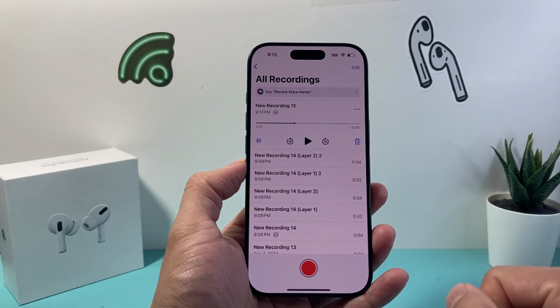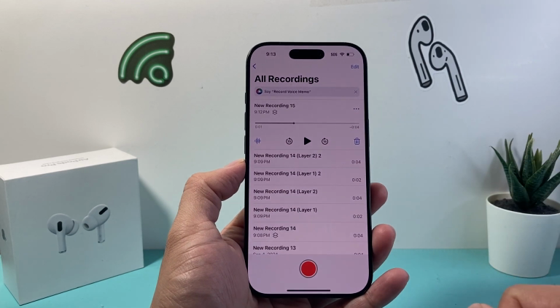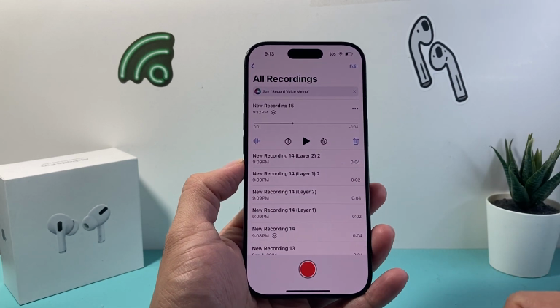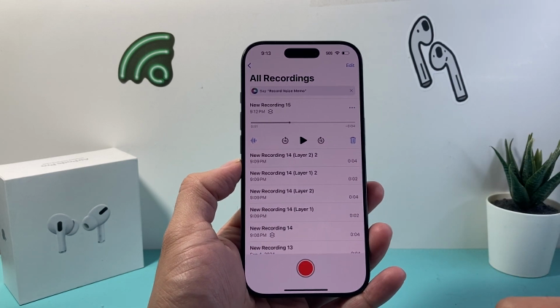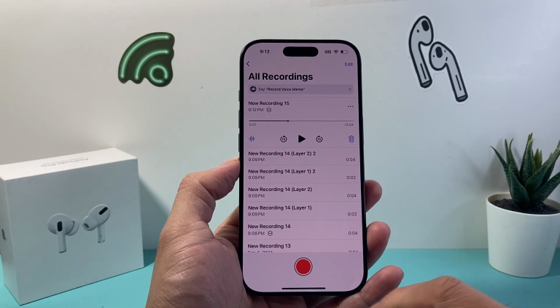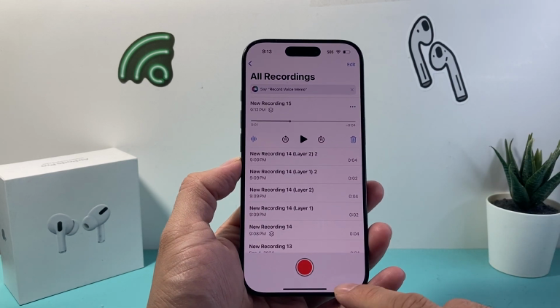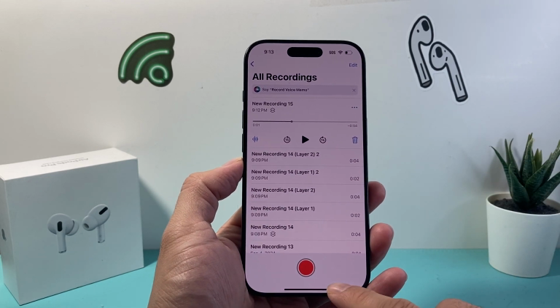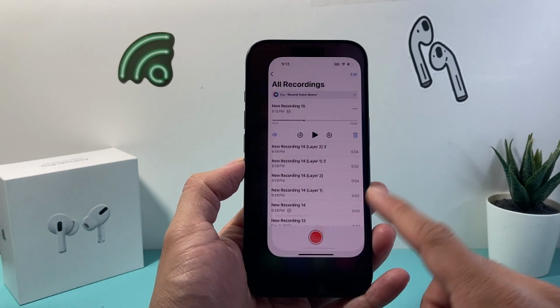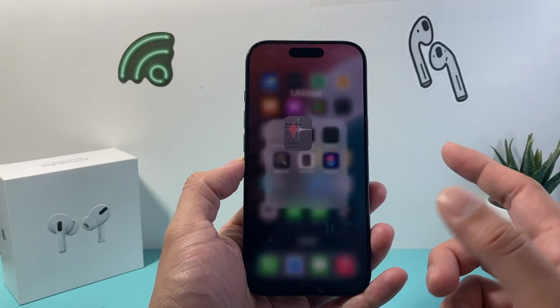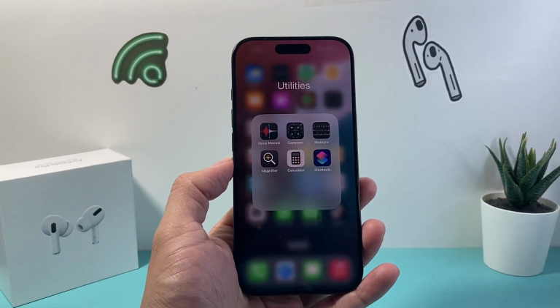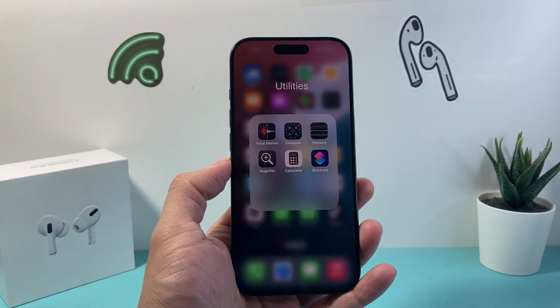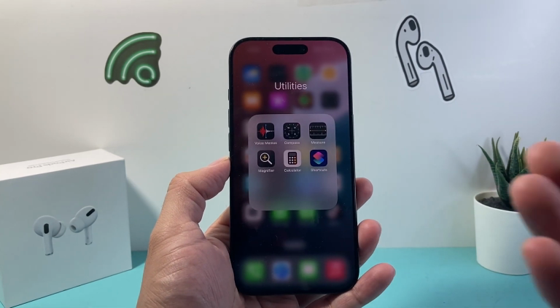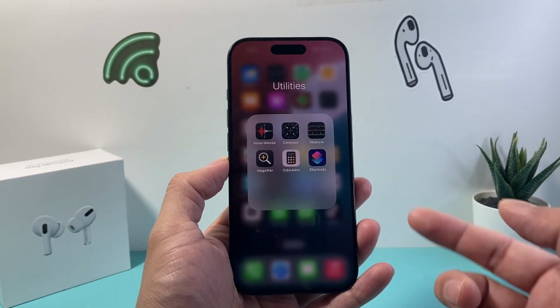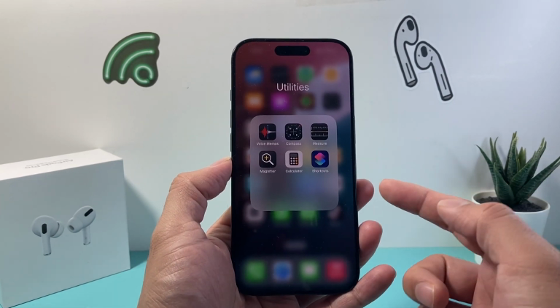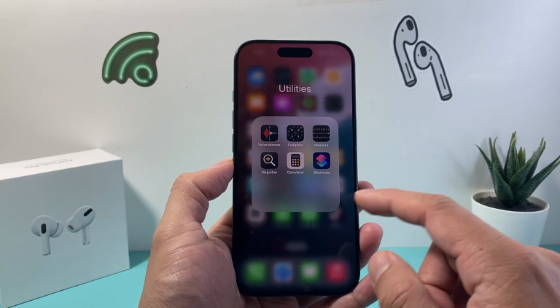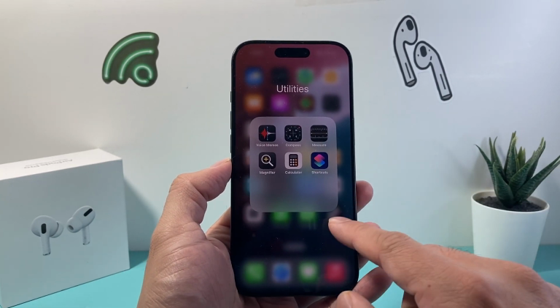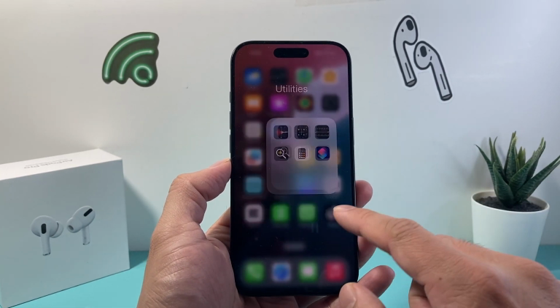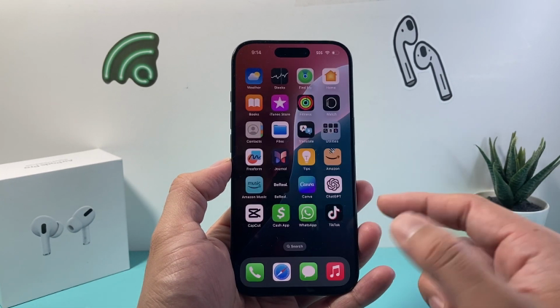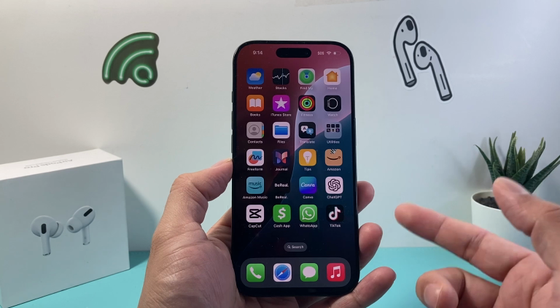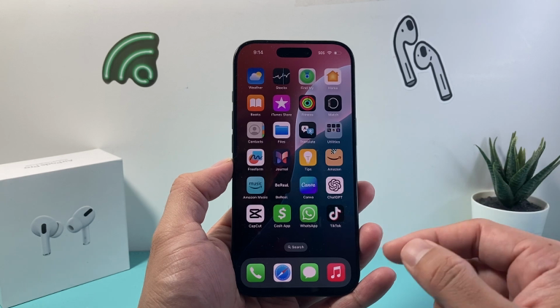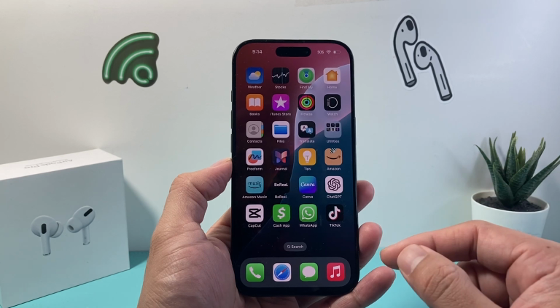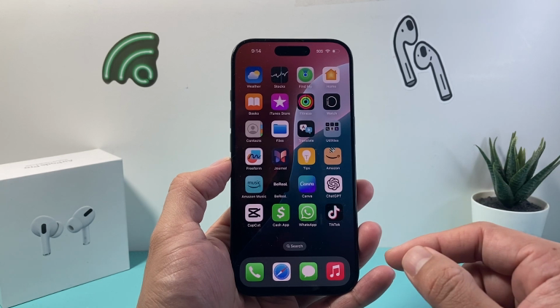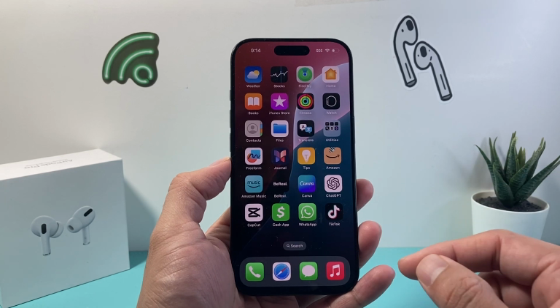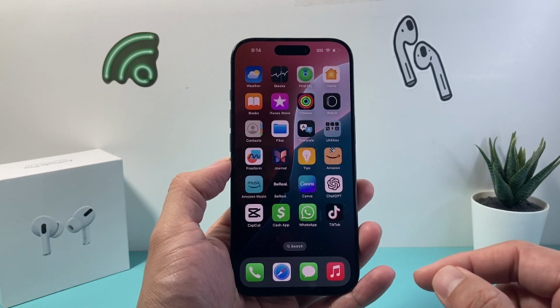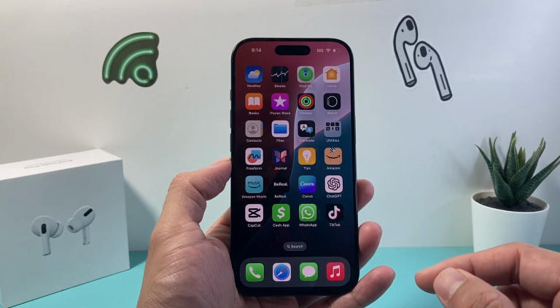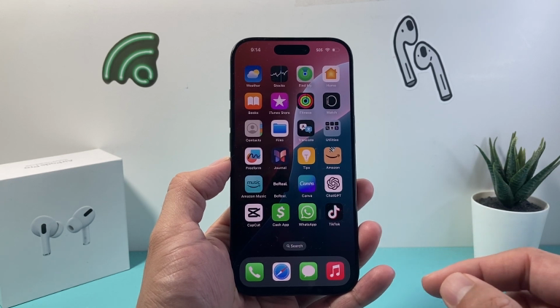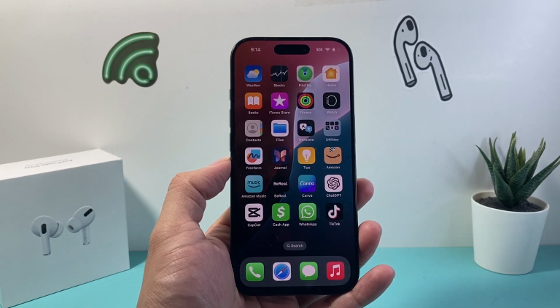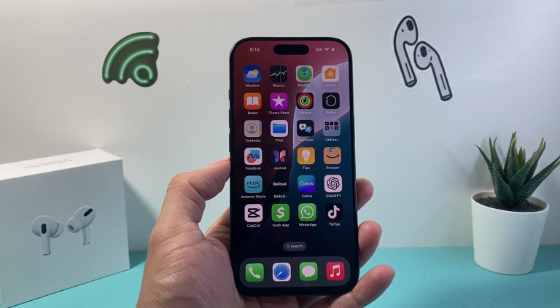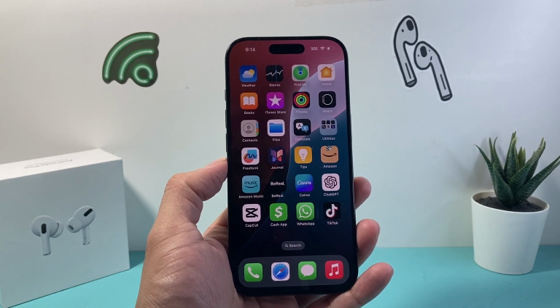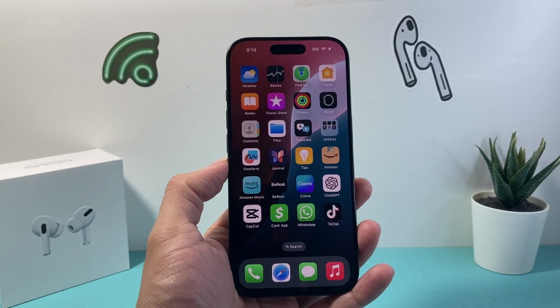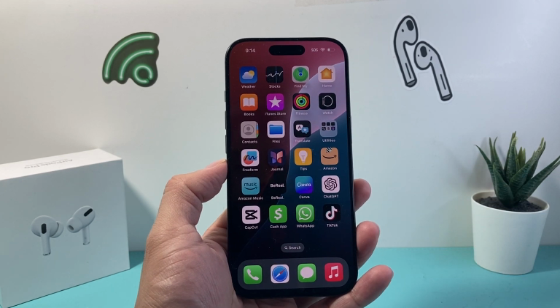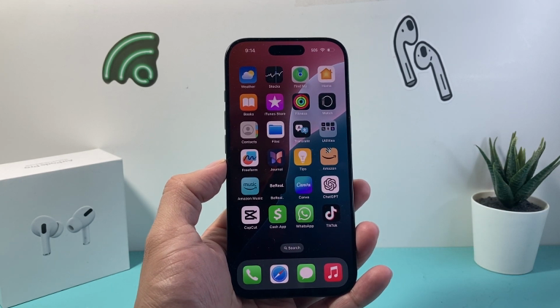So that's how you do it. I hope this video was helpful. Please consider hitting the like and subscribe button for more tips and tricks for your iPhone and other iOS devices. We'll see you guys next time.